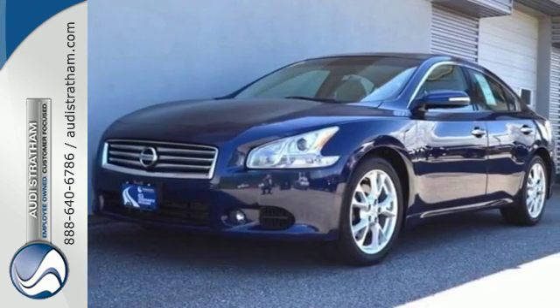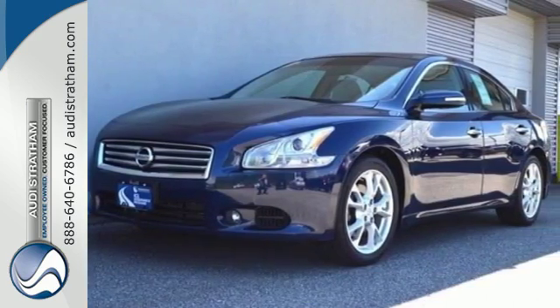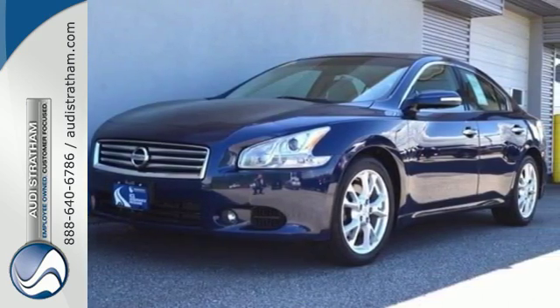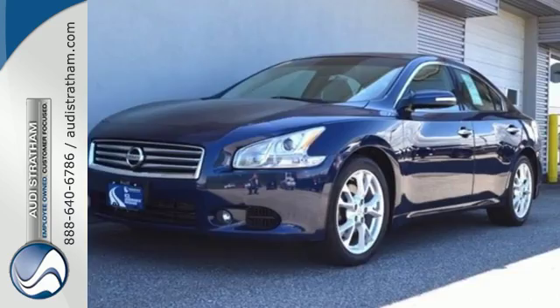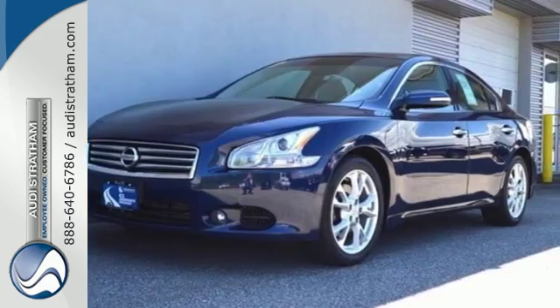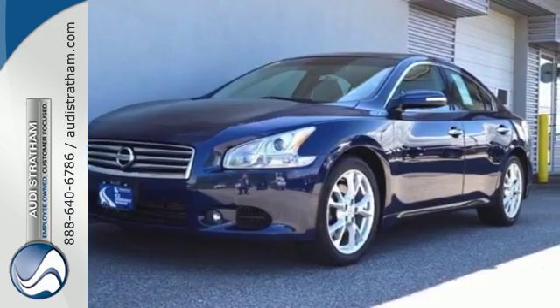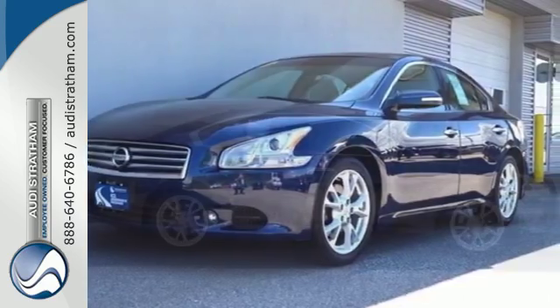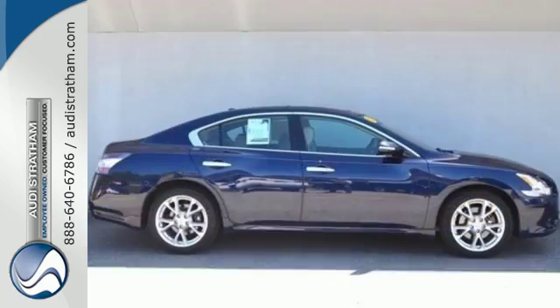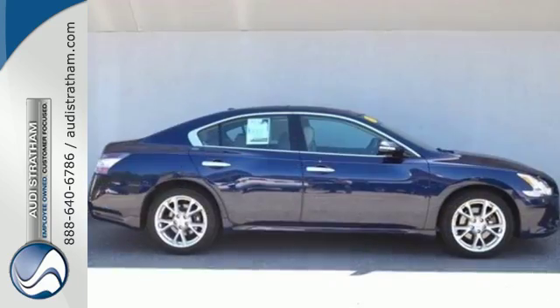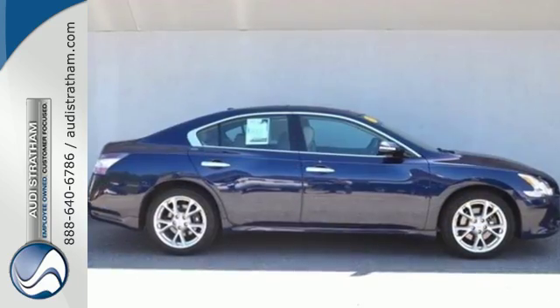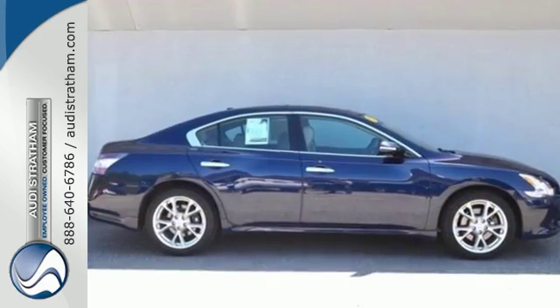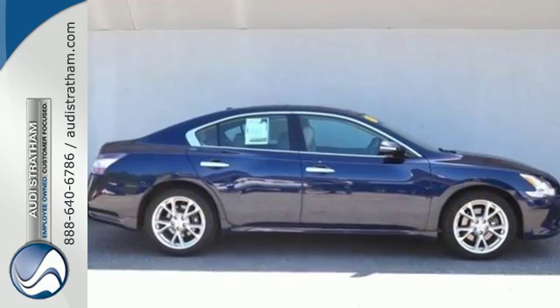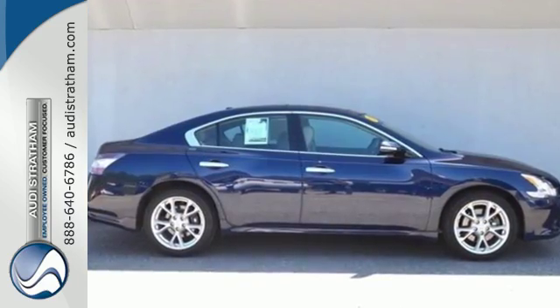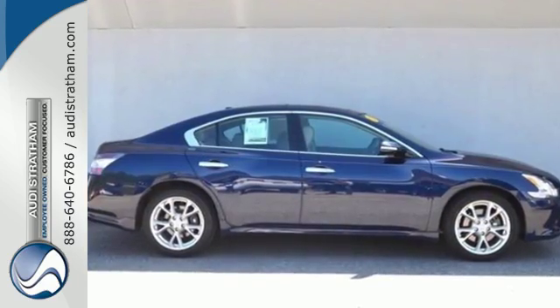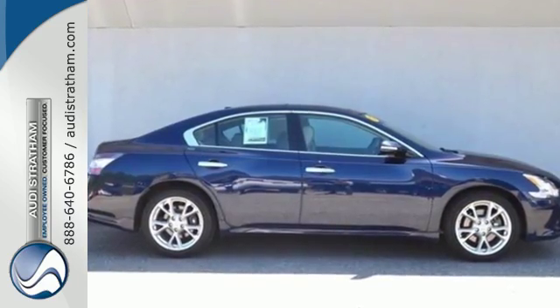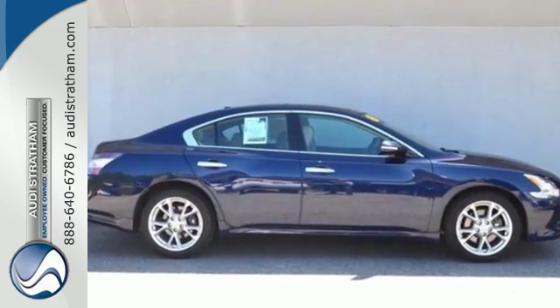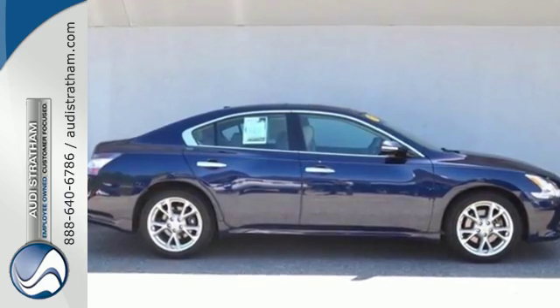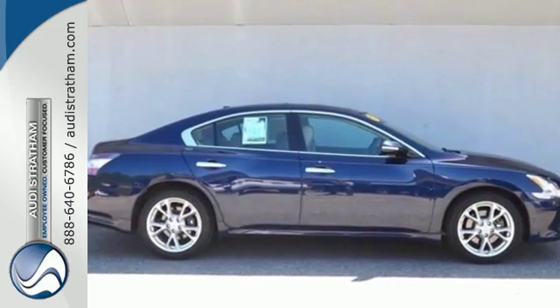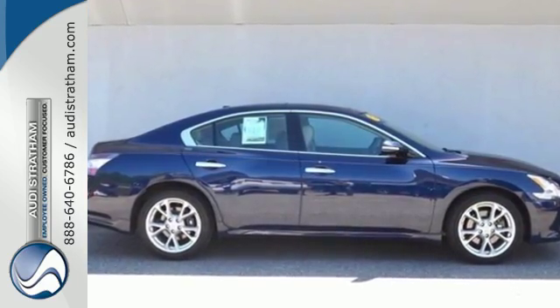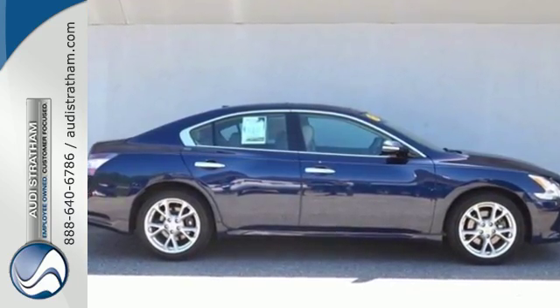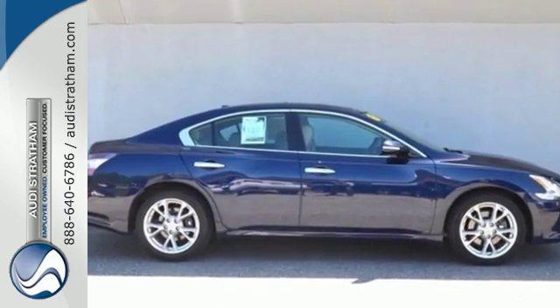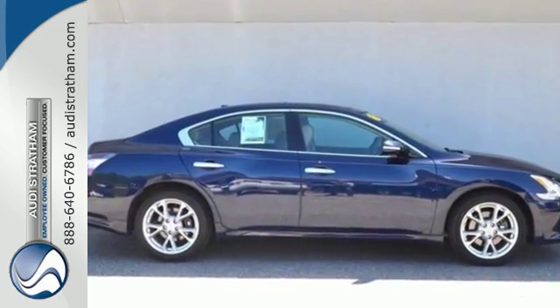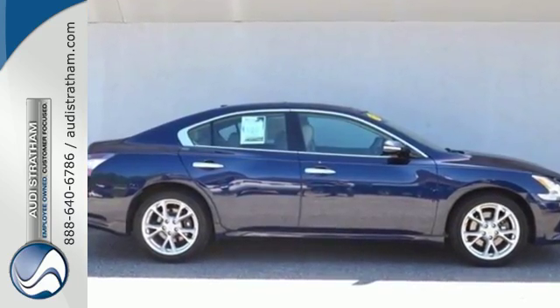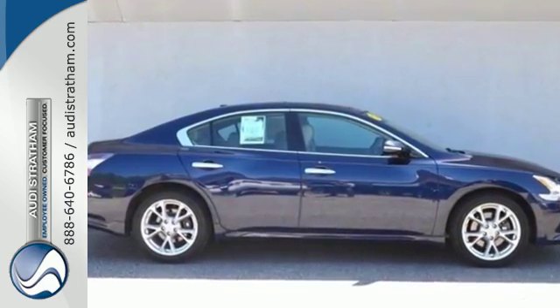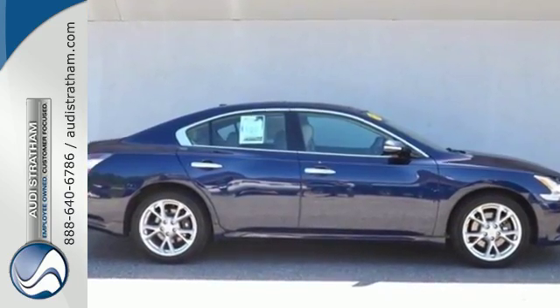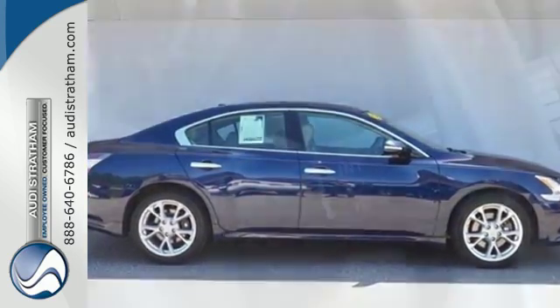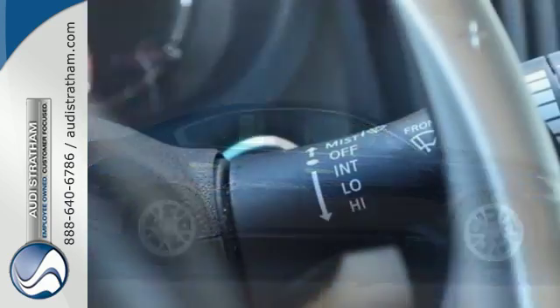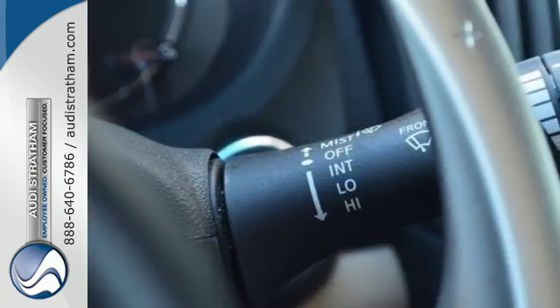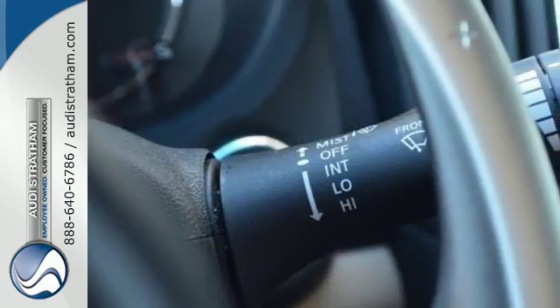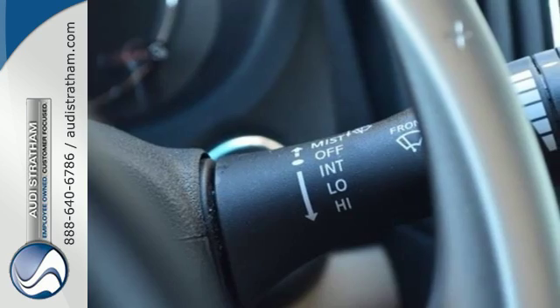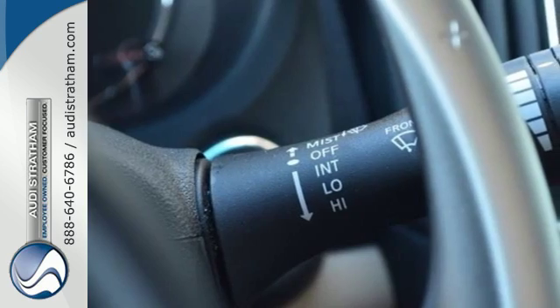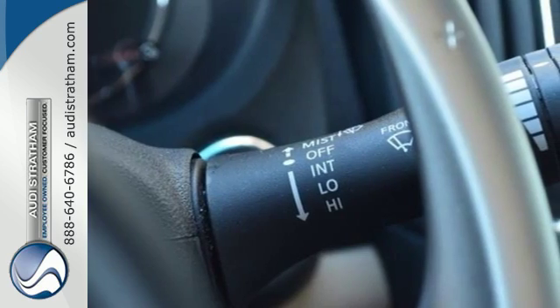It comes with a moonroof, power seats, dual zone climate control and auto dimming rear view mirror, all for your convenience.